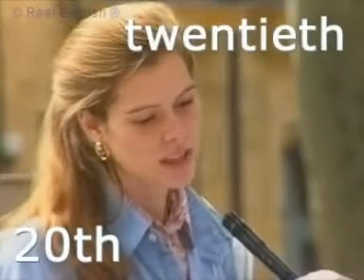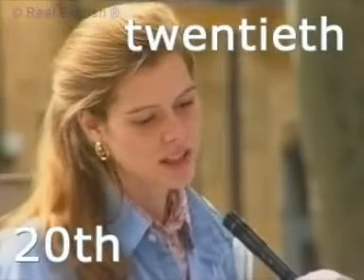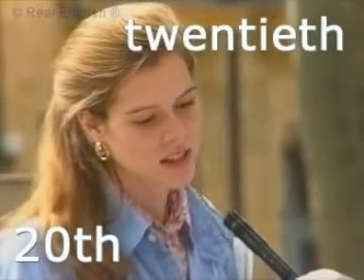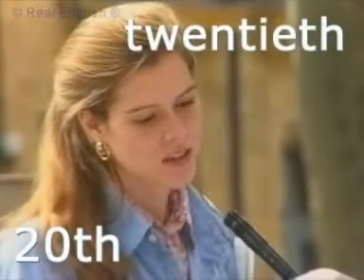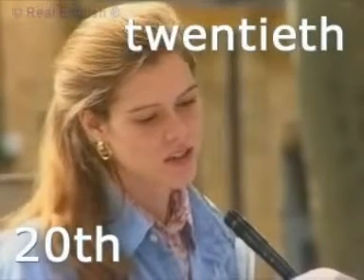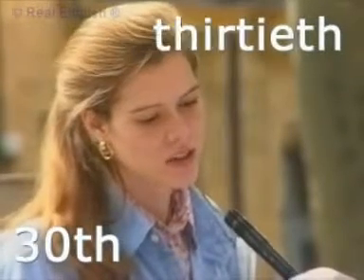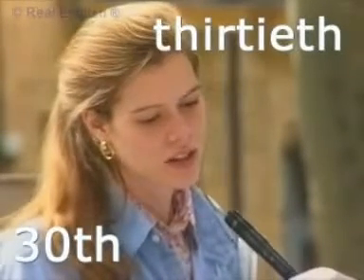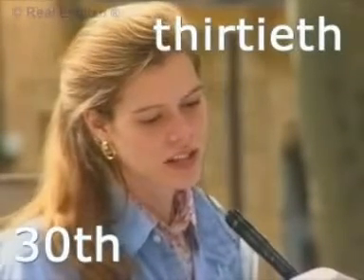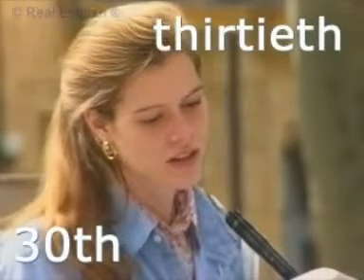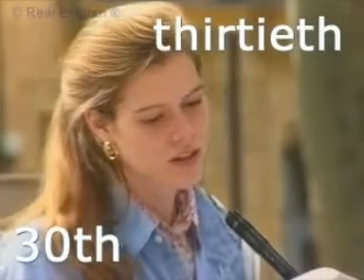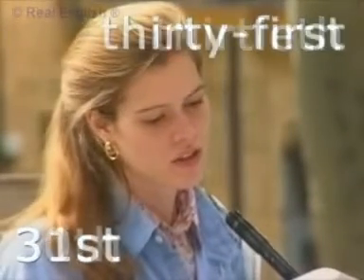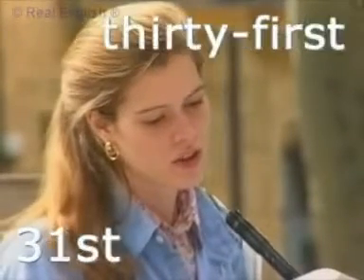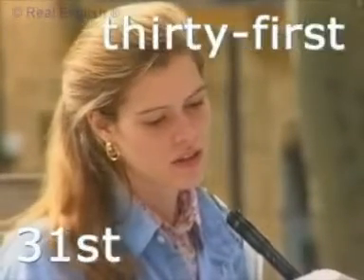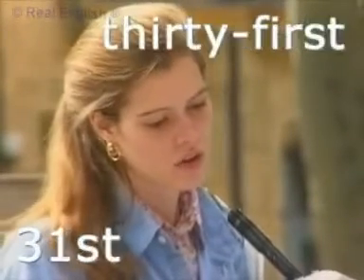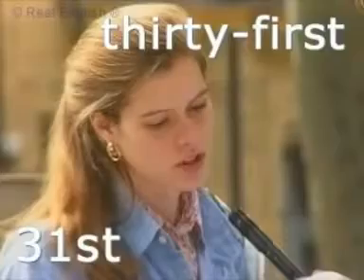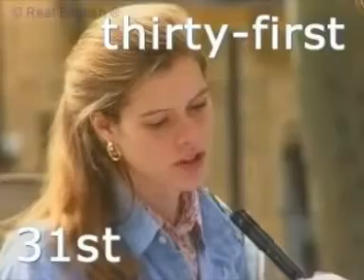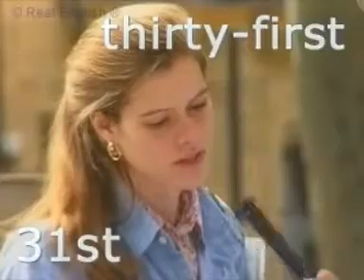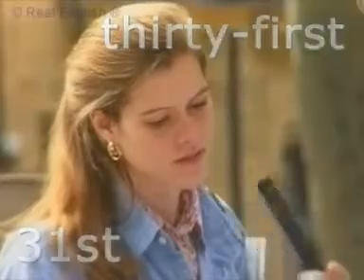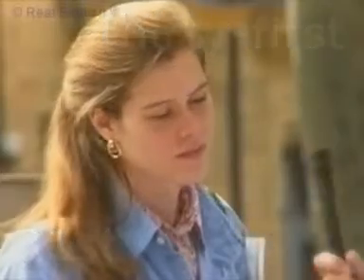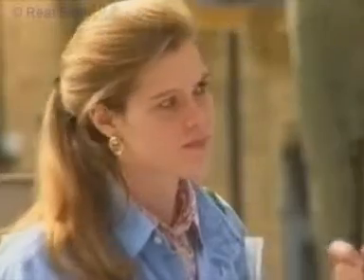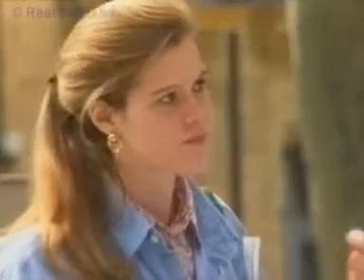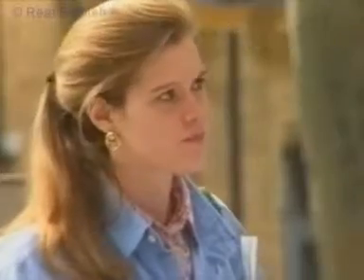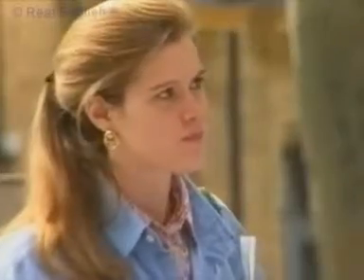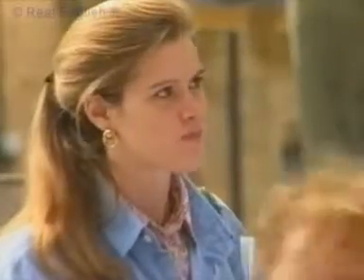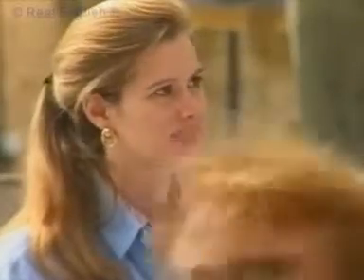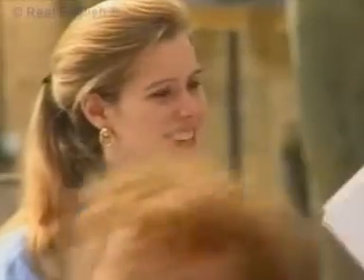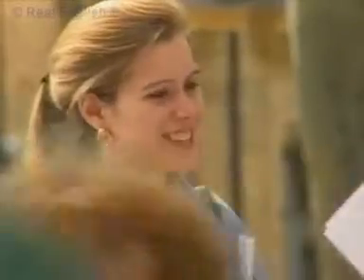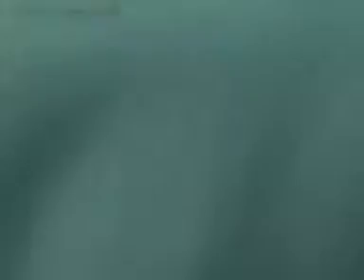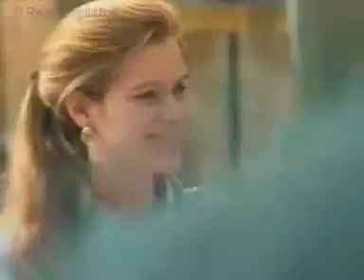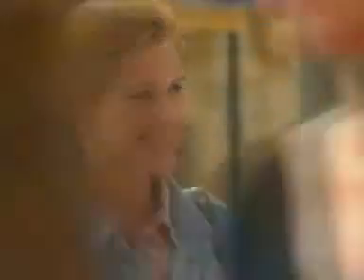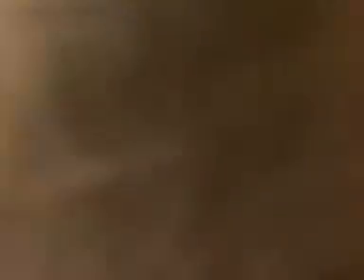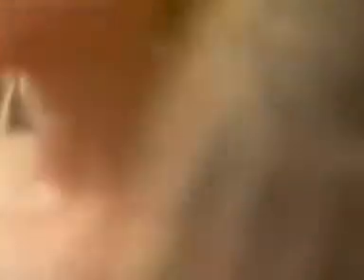Twentieth, thirtieth, thirty-first. That was excellent. Thank you.